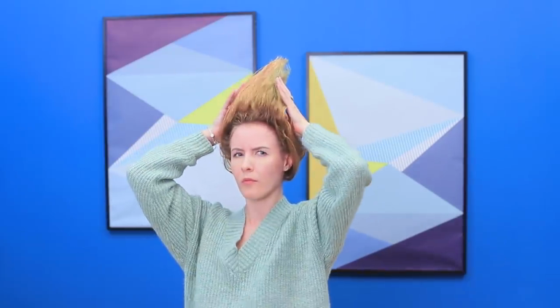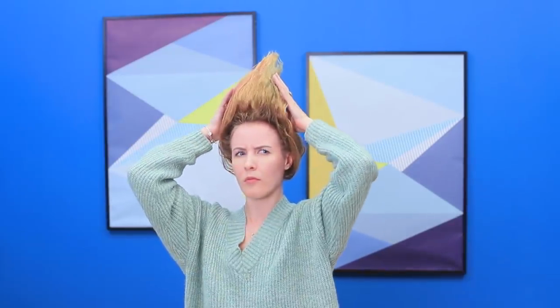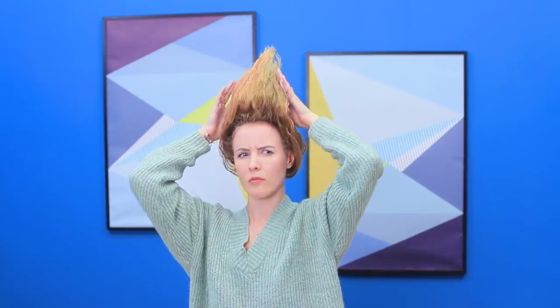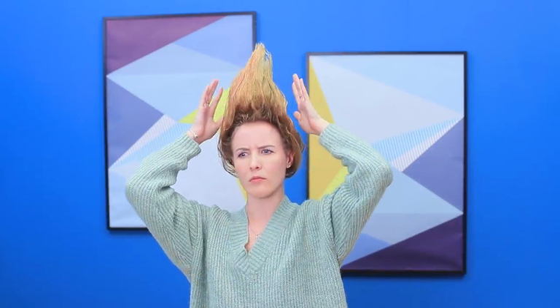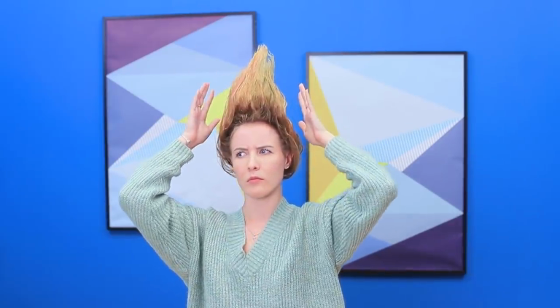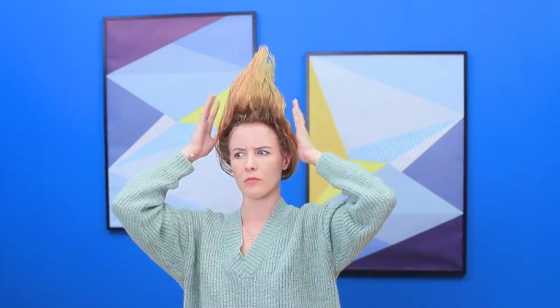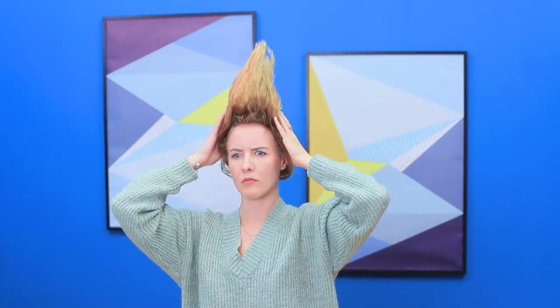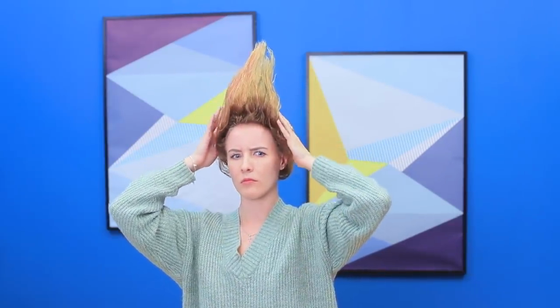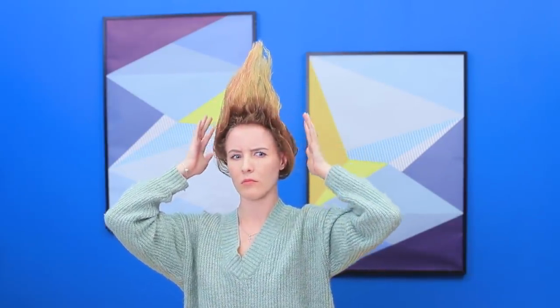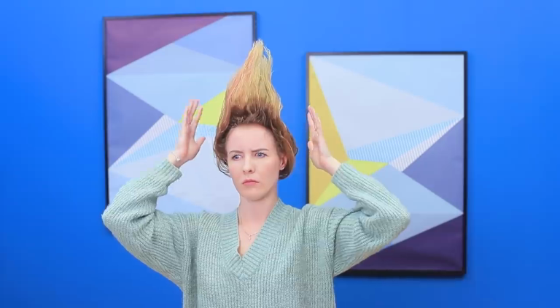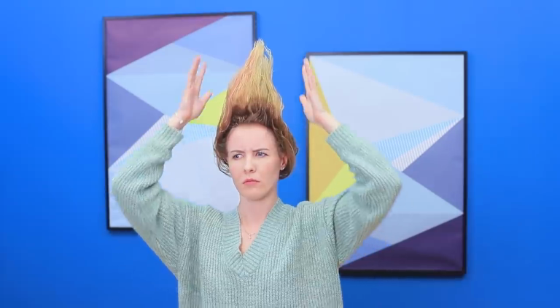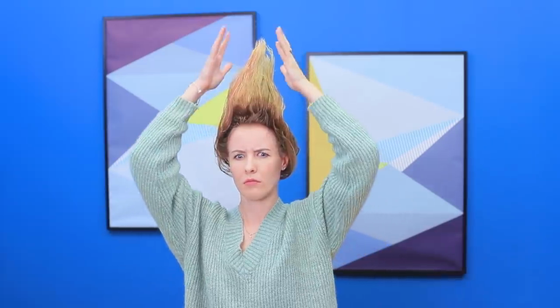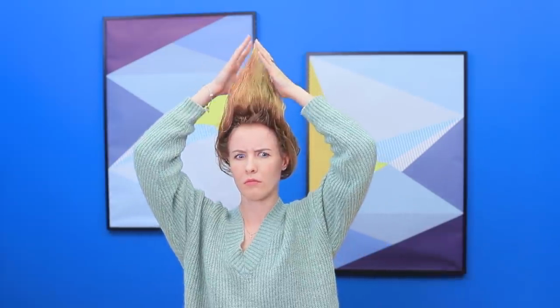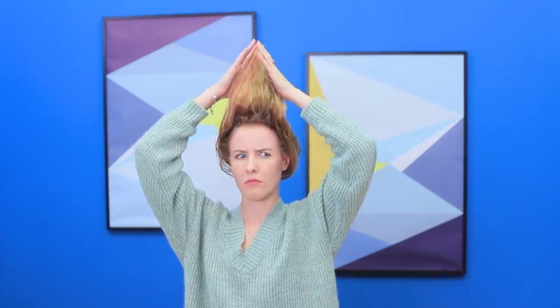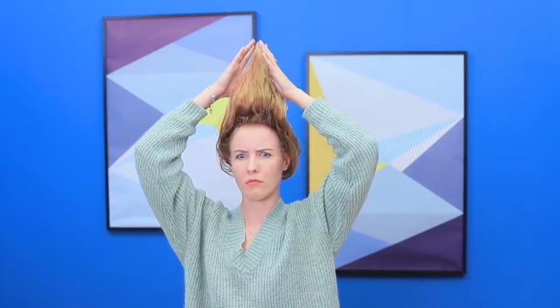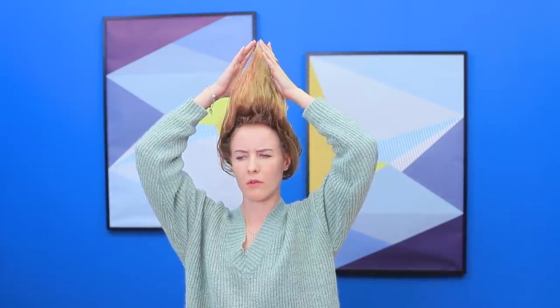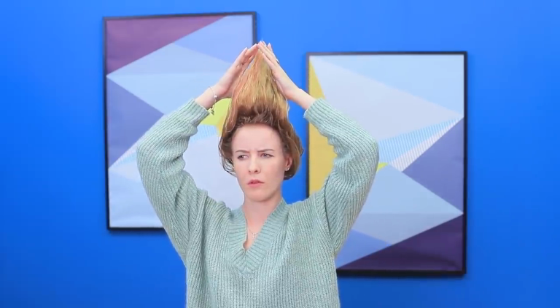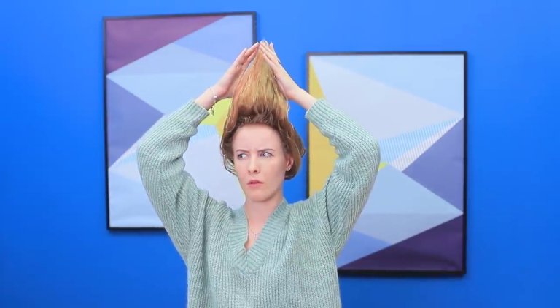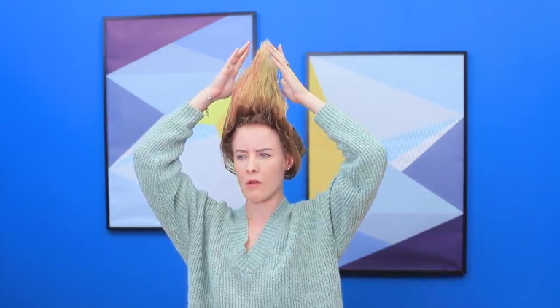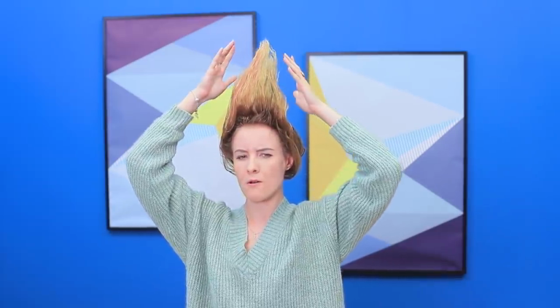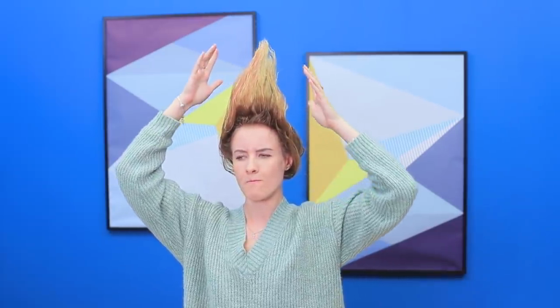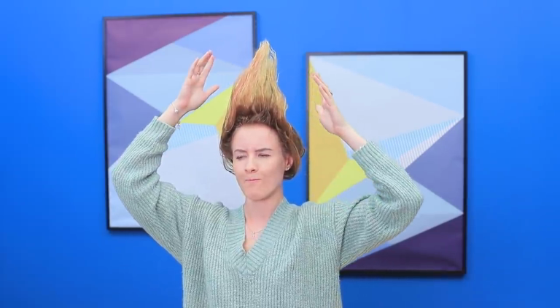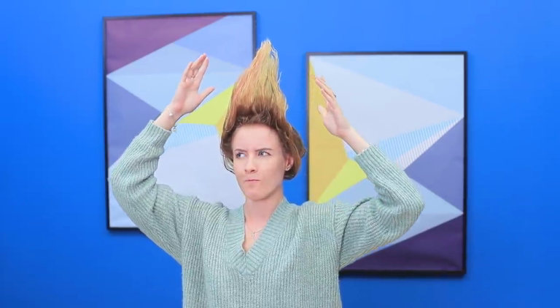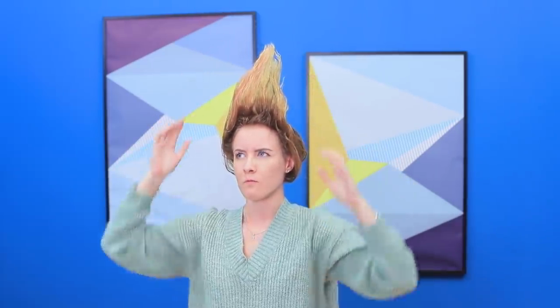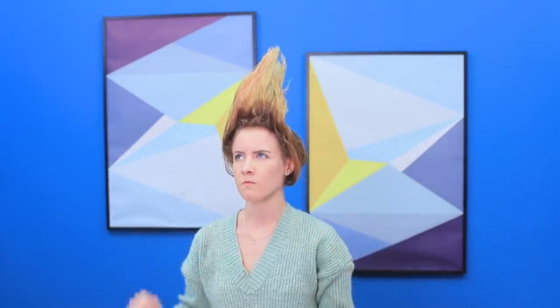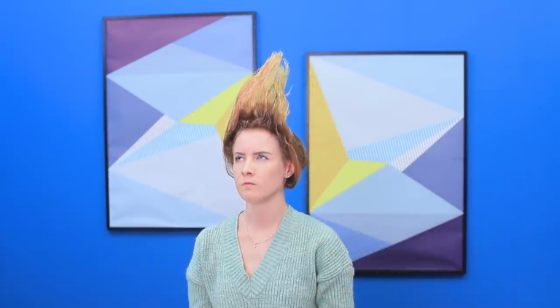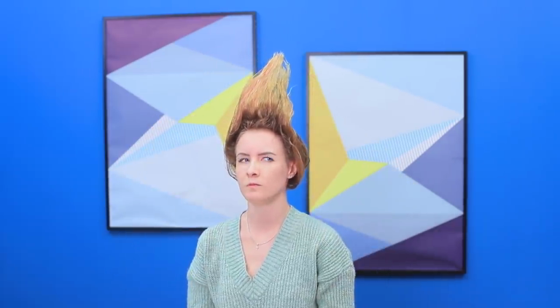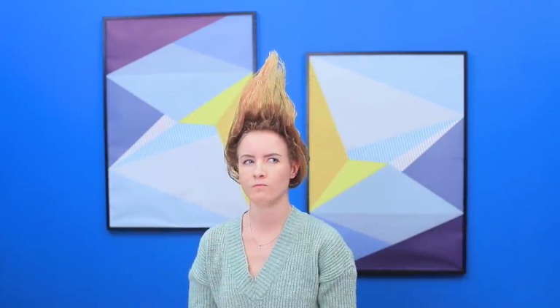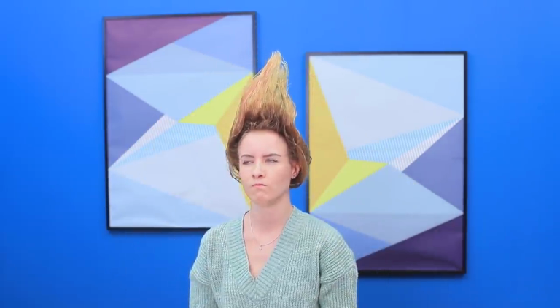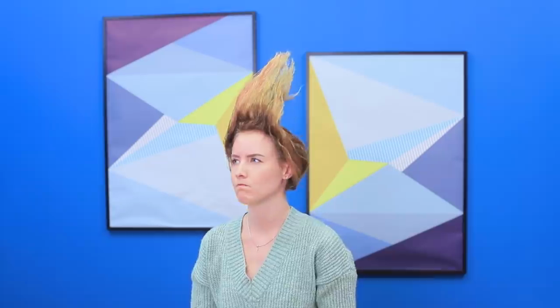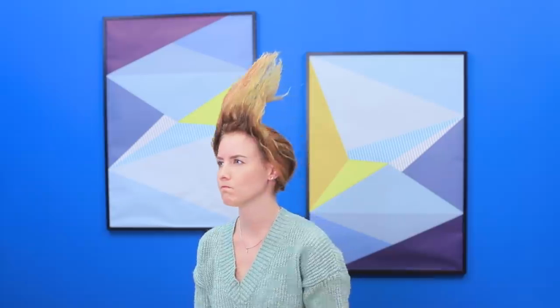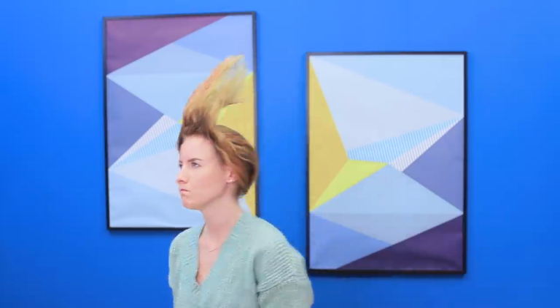Whoops! I think I did too much! My hair looks like a surfboard! Too bad the ocean is far away!